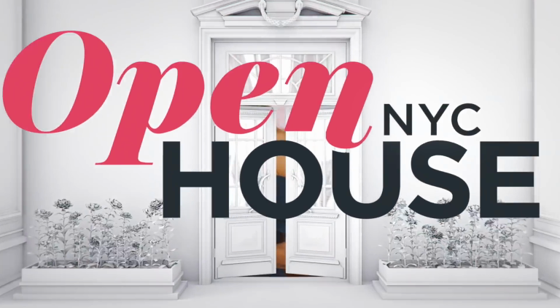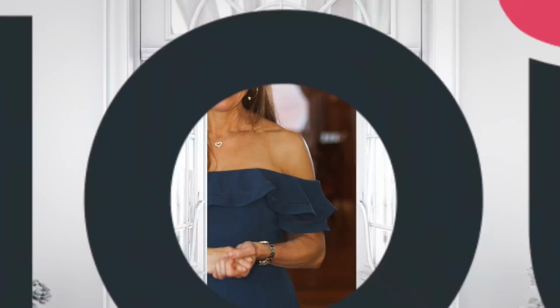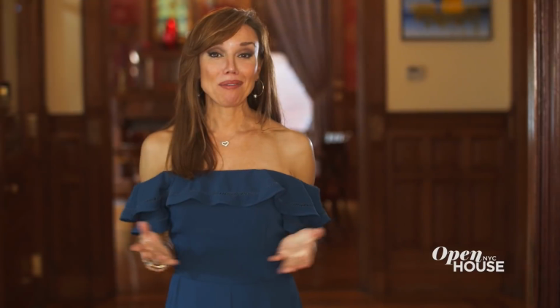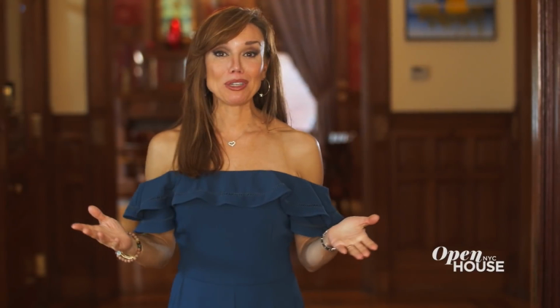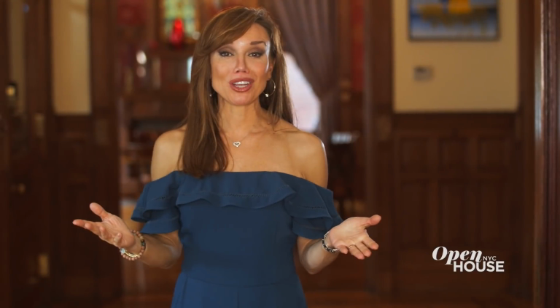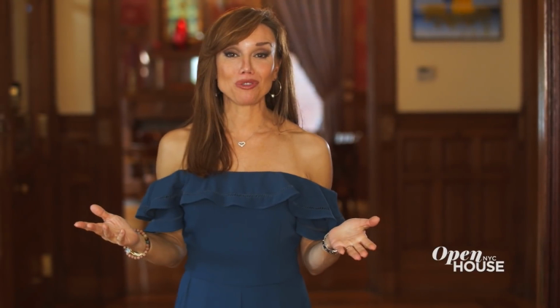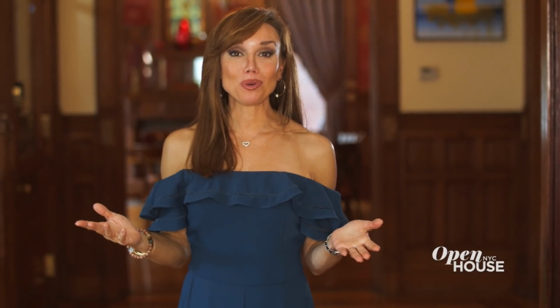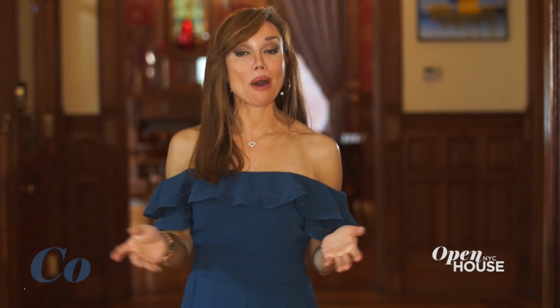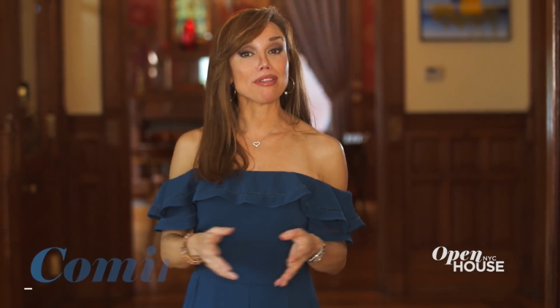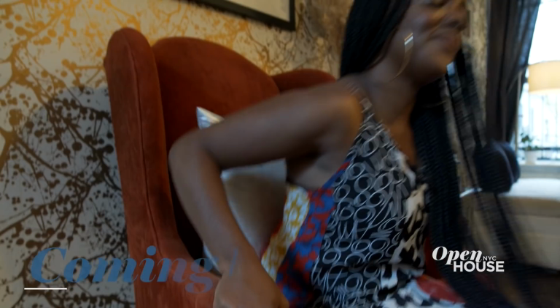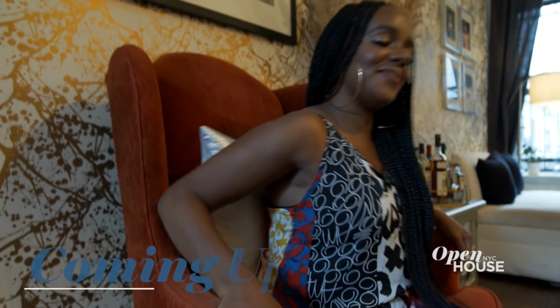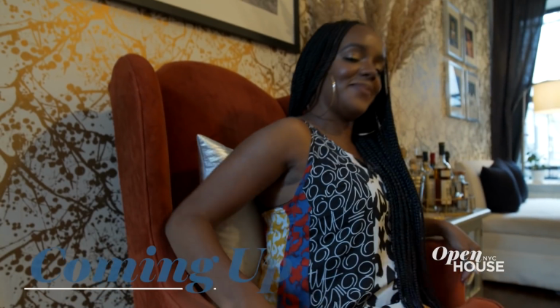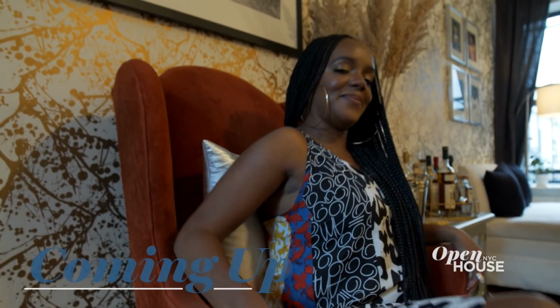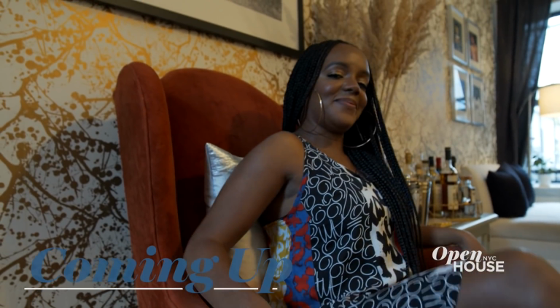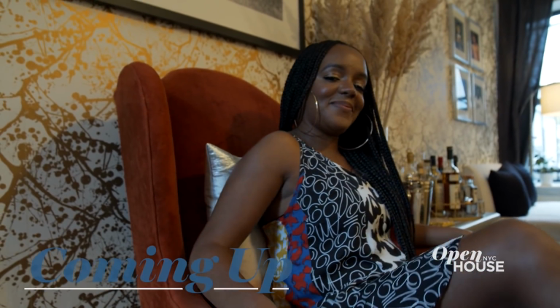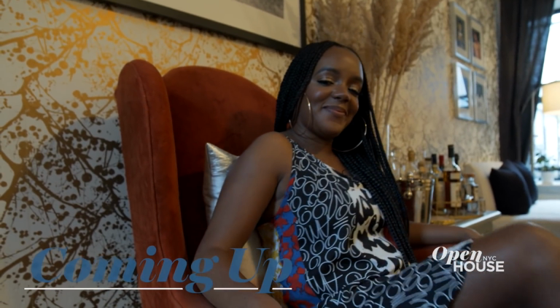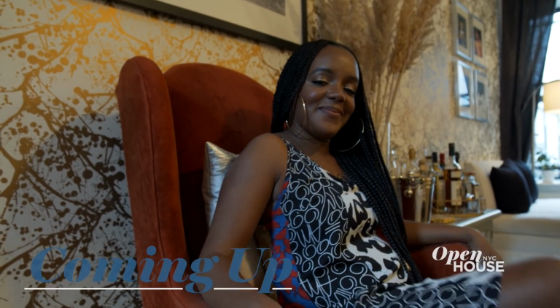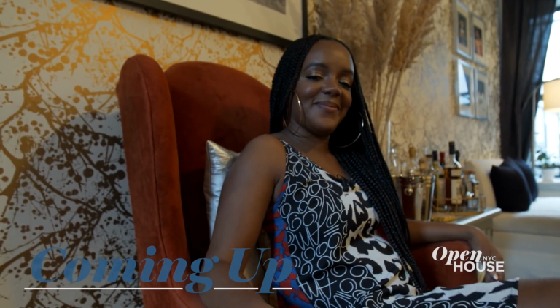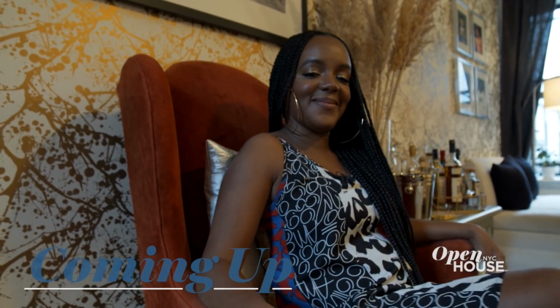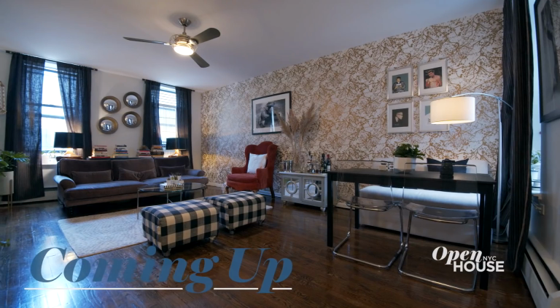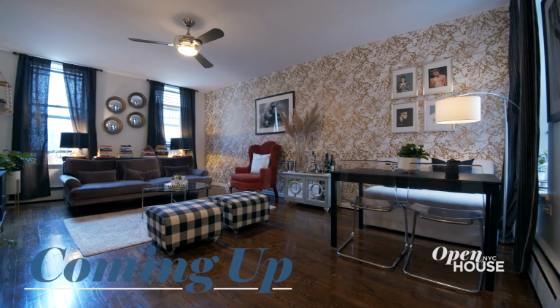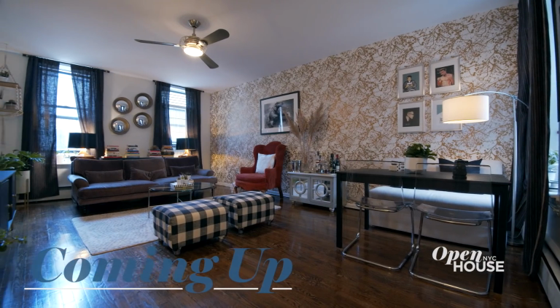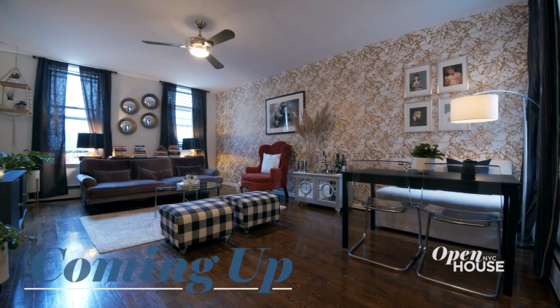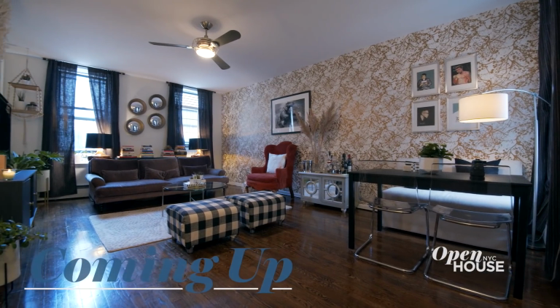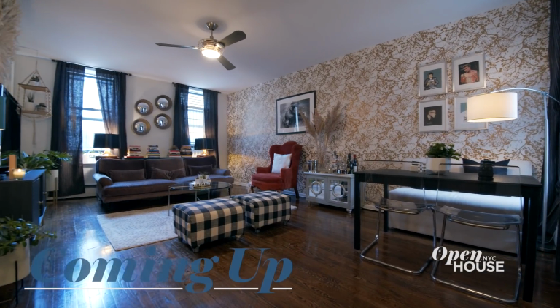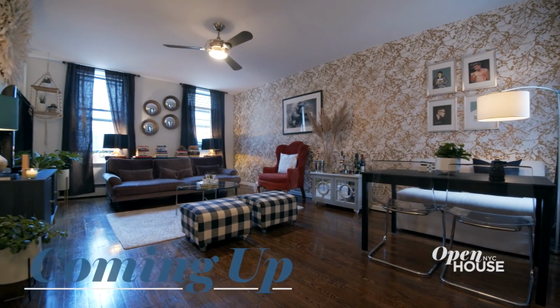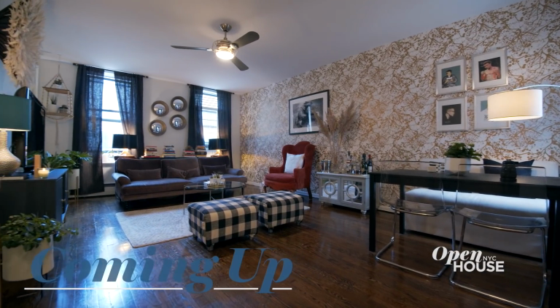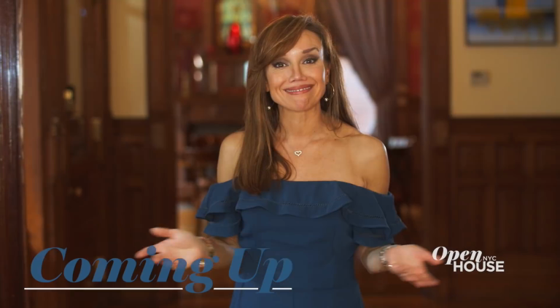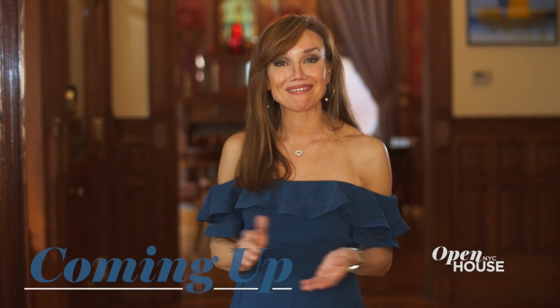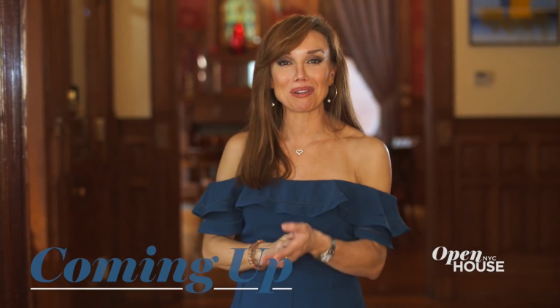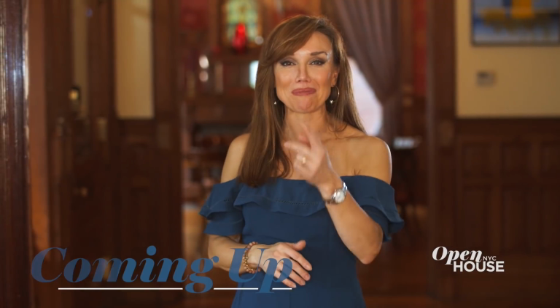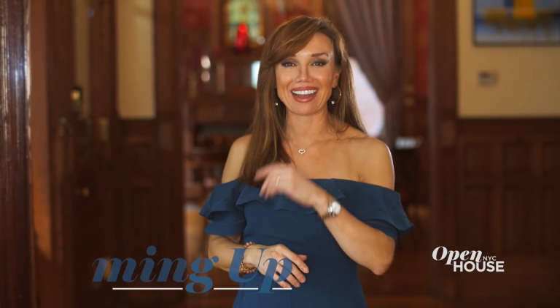Coming up in just a few, how this journalist found design inspiration in her own apartment. We'll be right back.